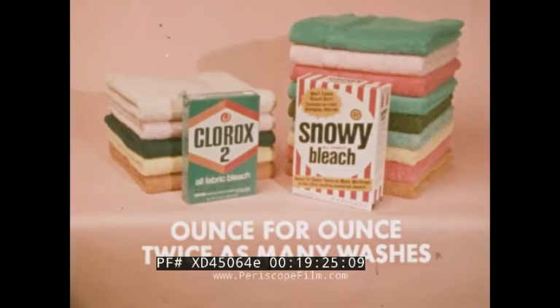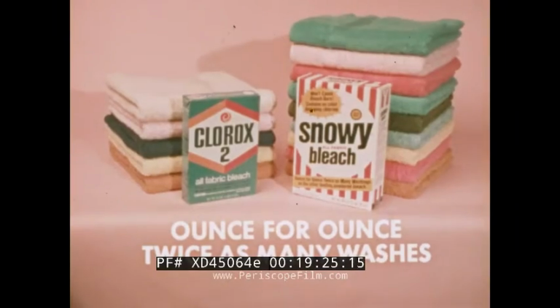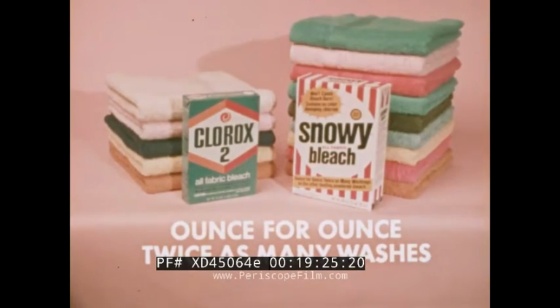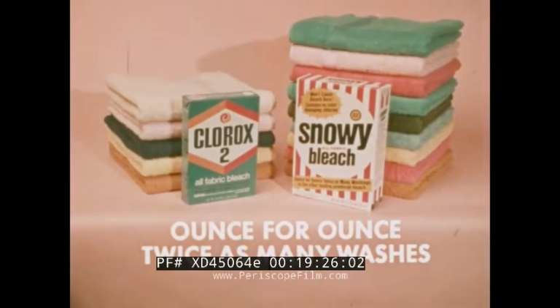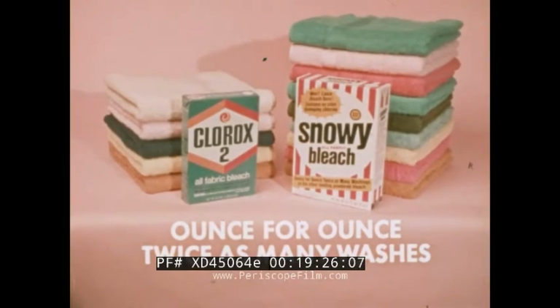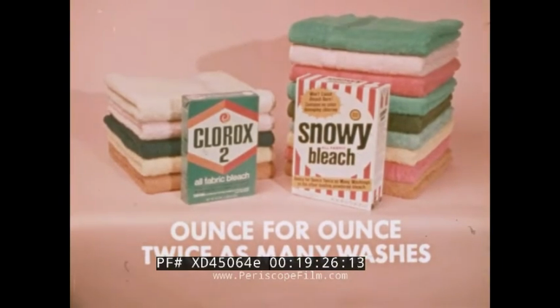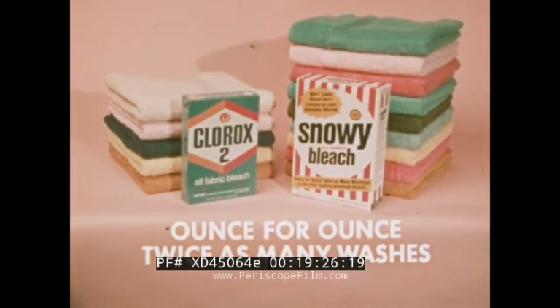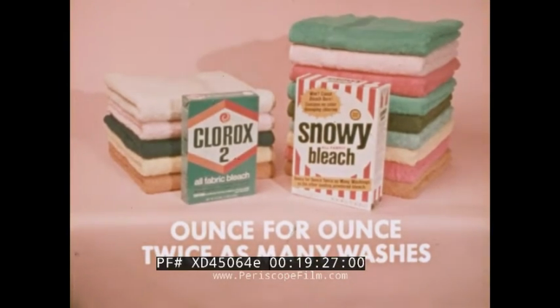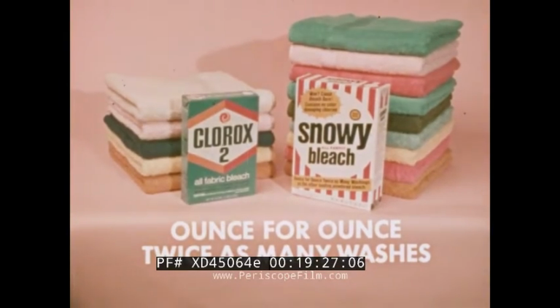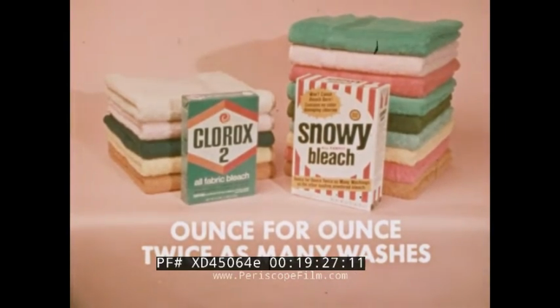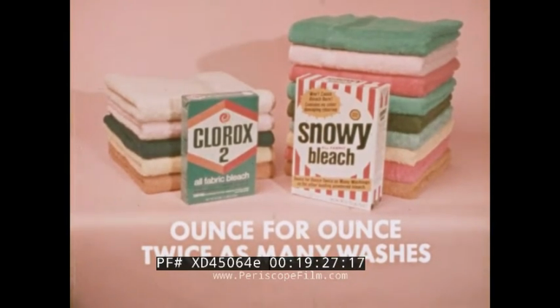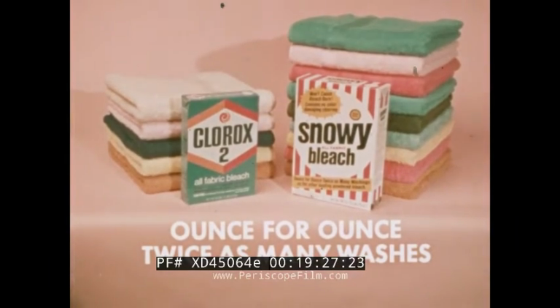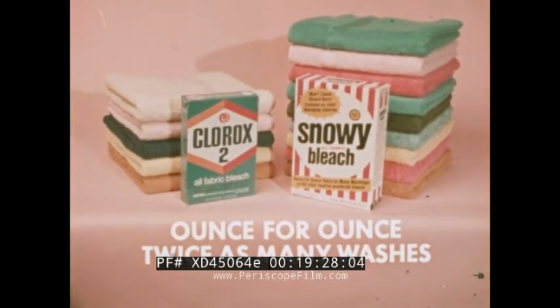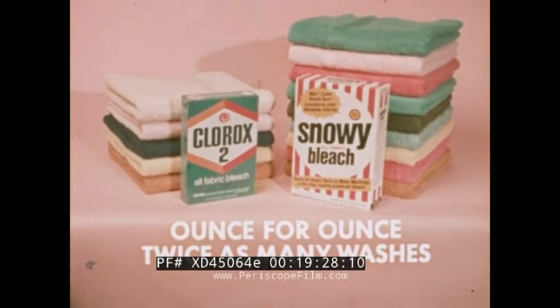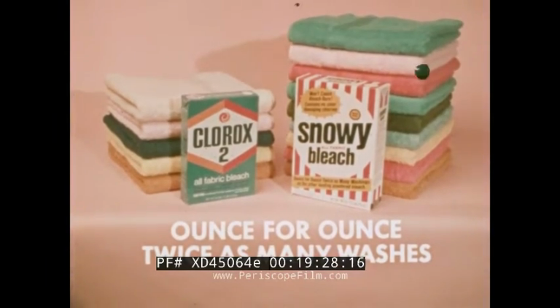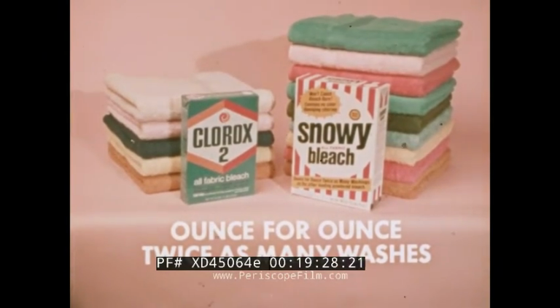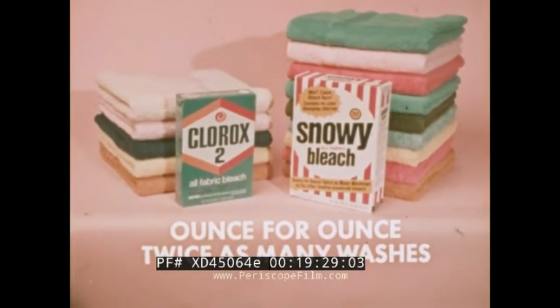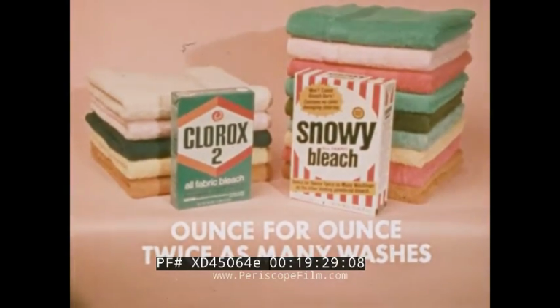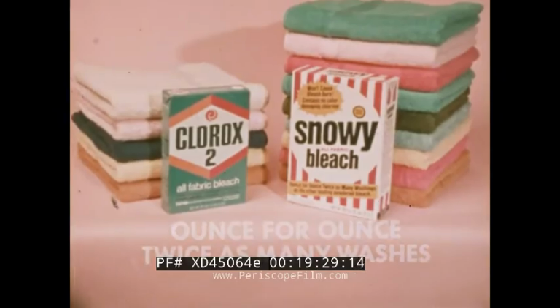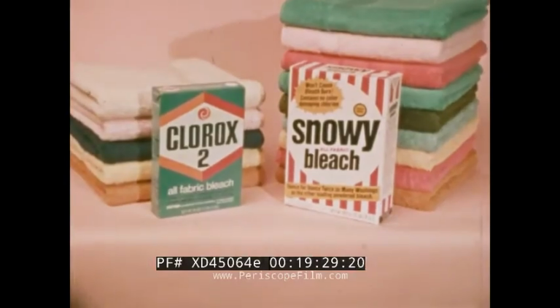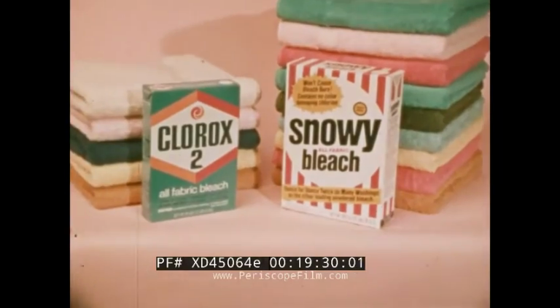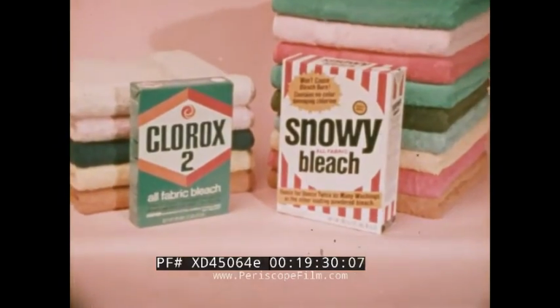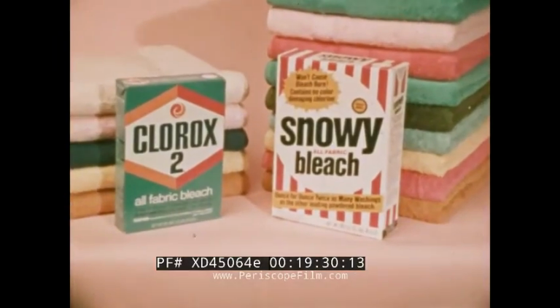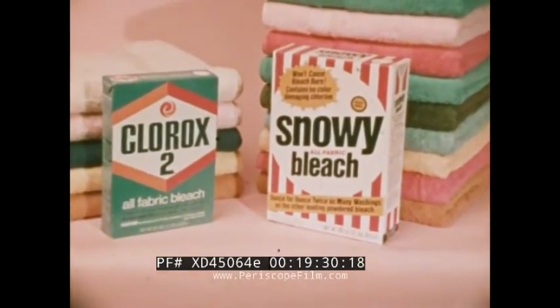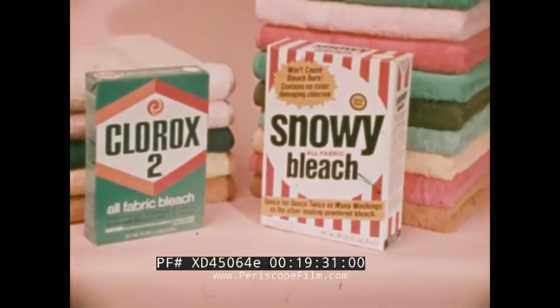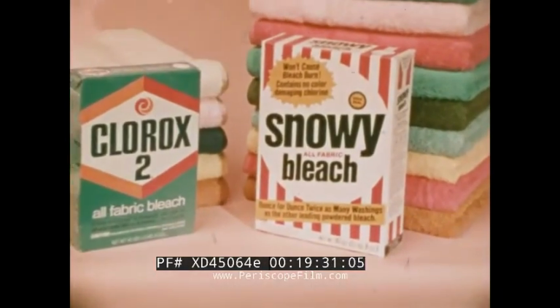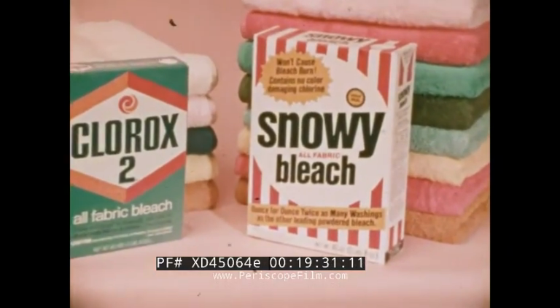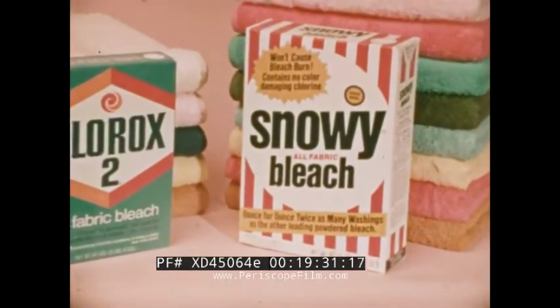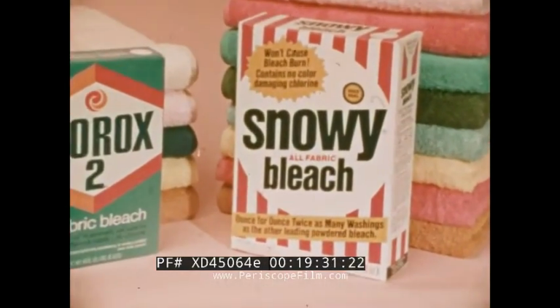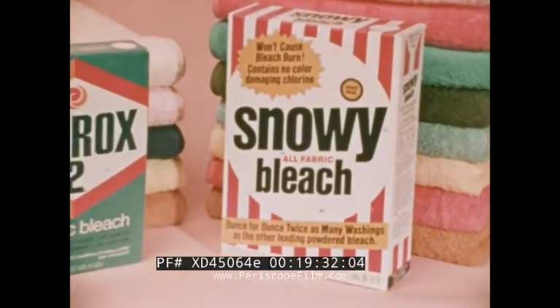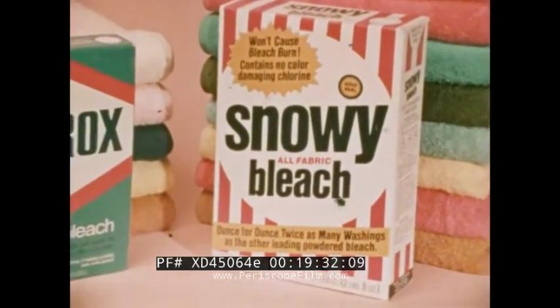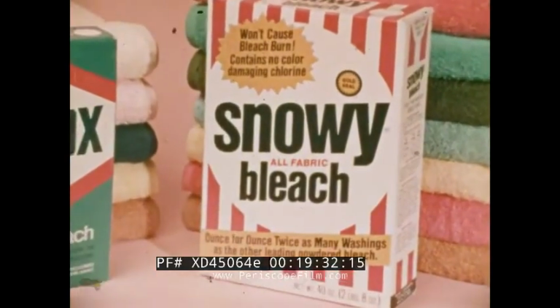Twice as many washes from Snowy, but it doesn't cost twice as much. Isn't it time you stop paying more for powdered bleach than you have to?